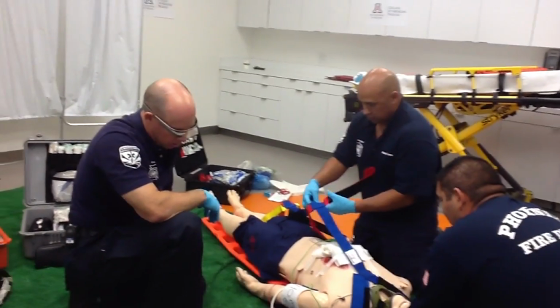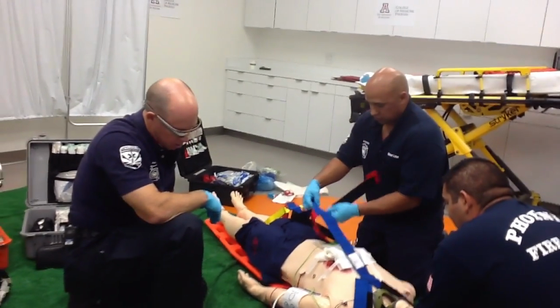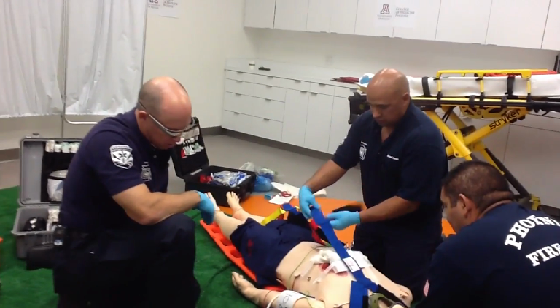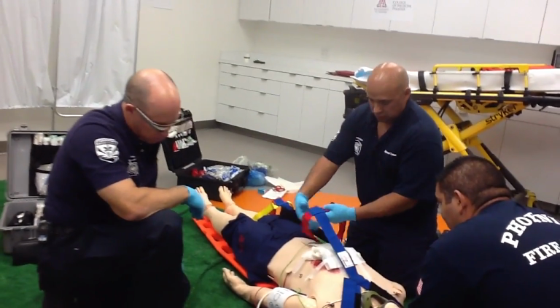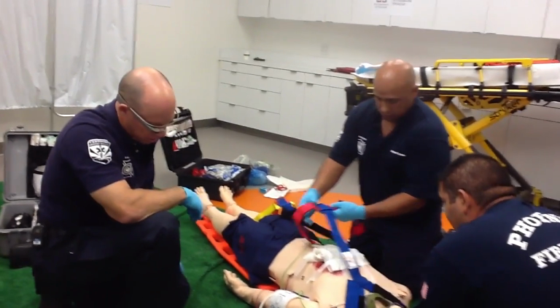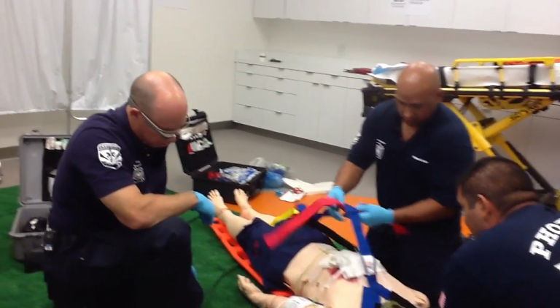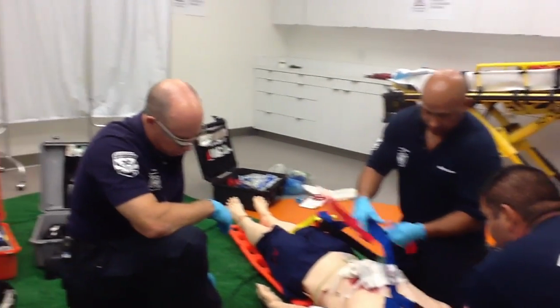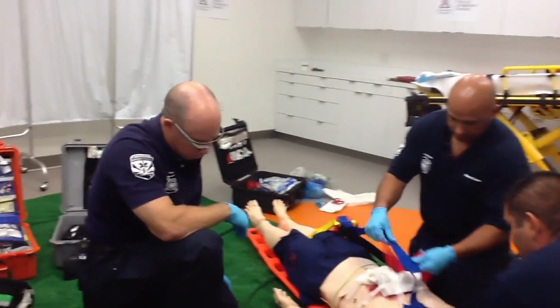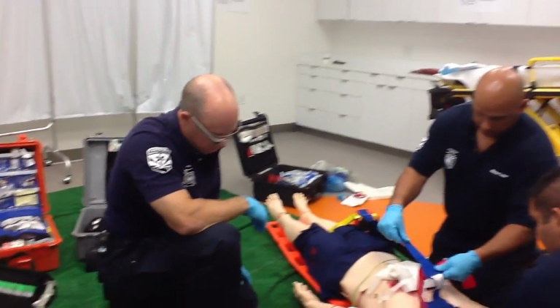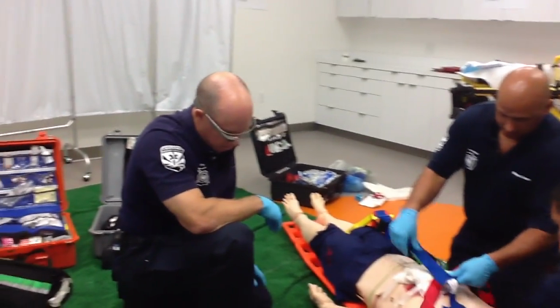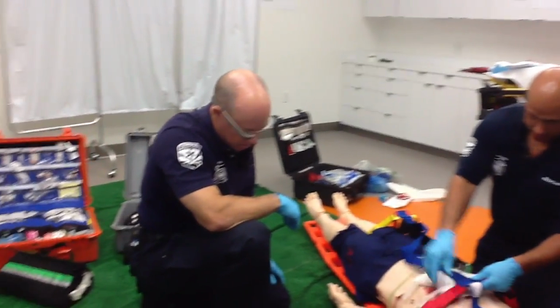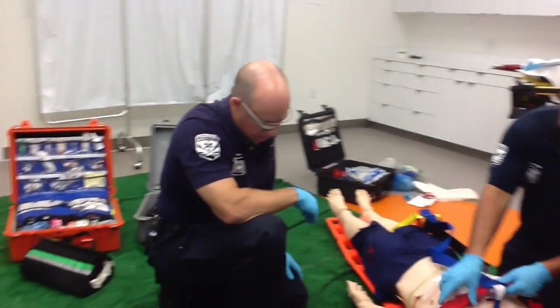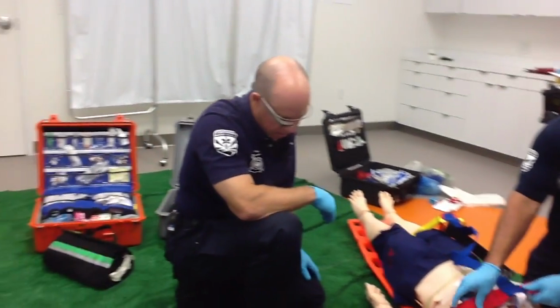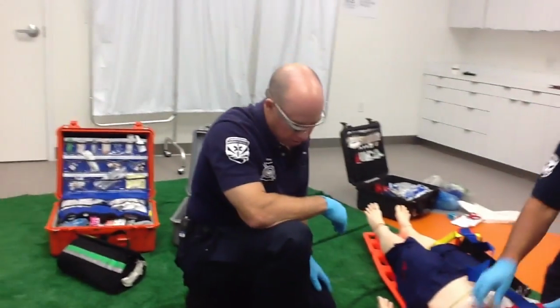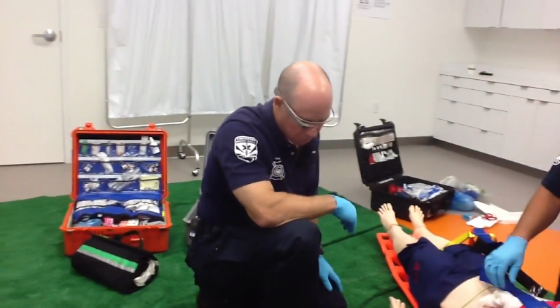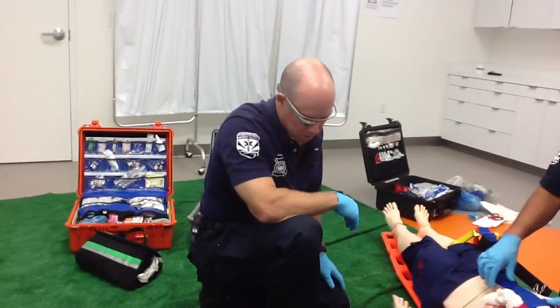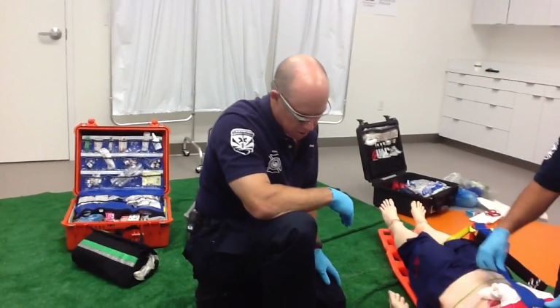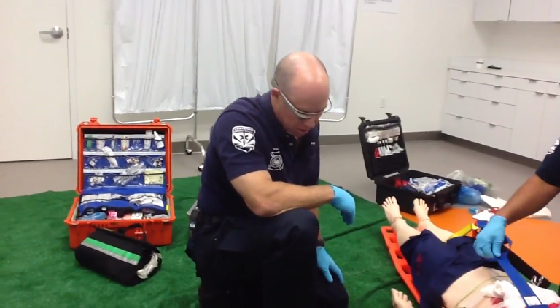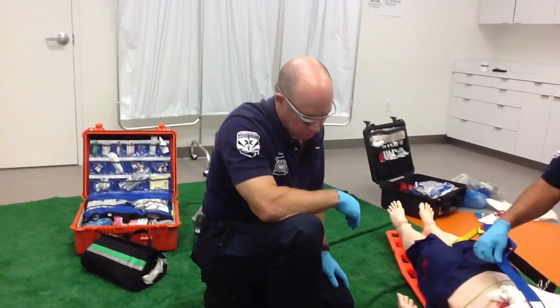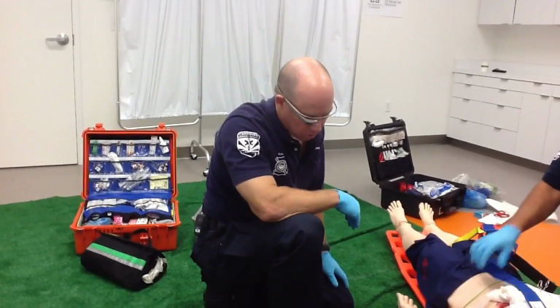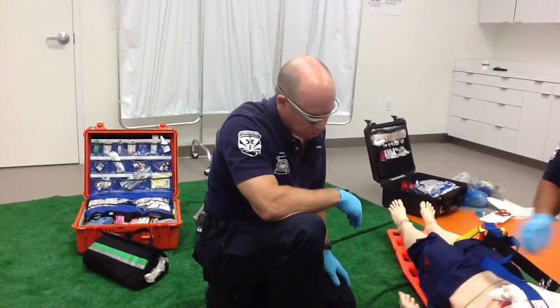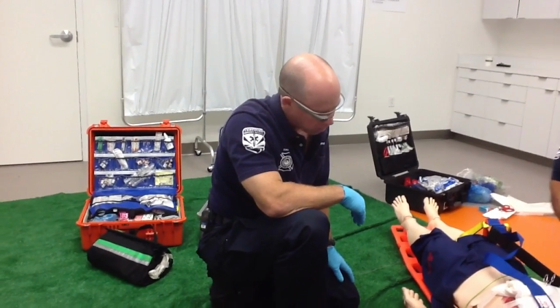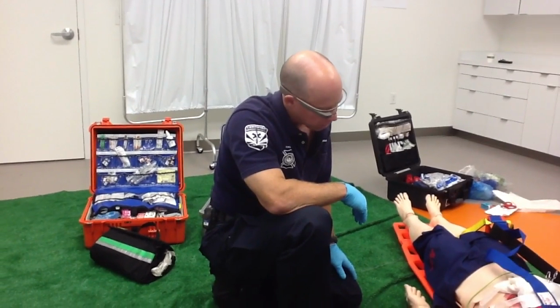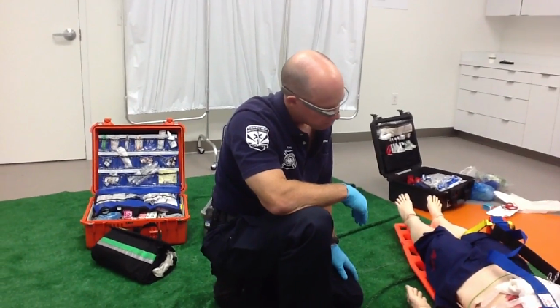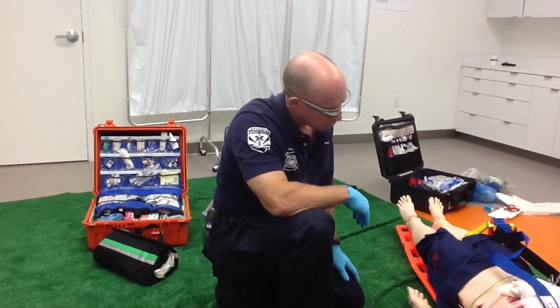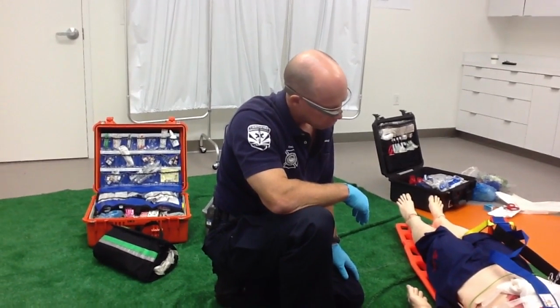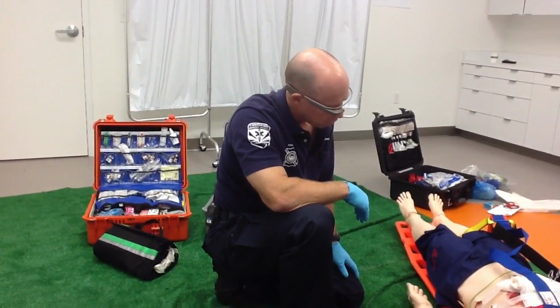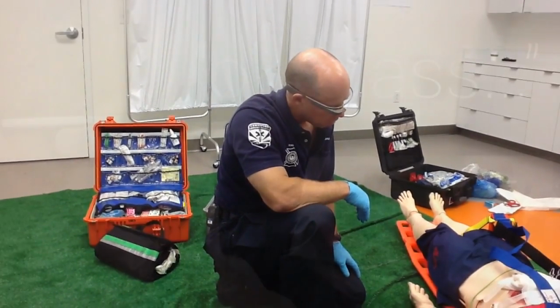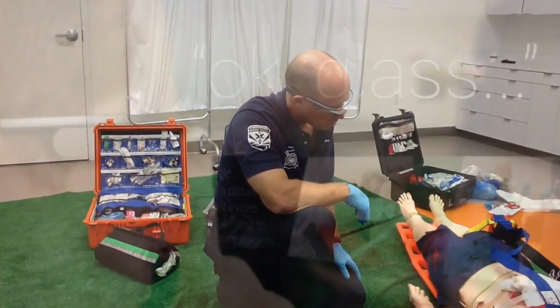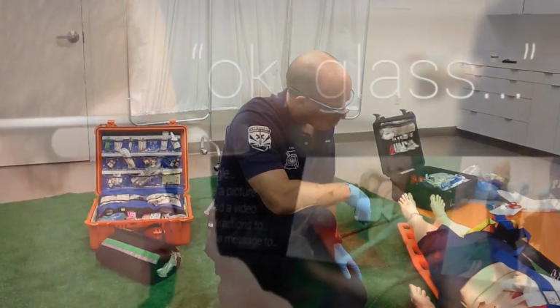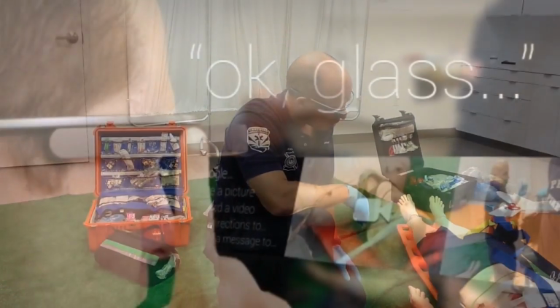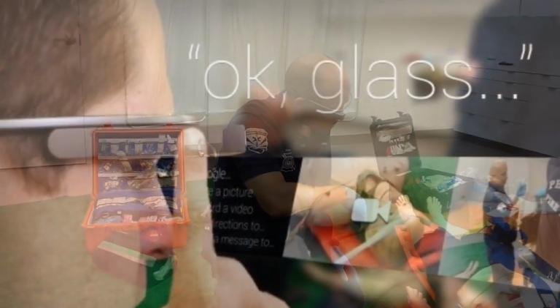His BP is low — it looks like it's at 80 over 60. We're going to go ahead and give you a fluid bolus.